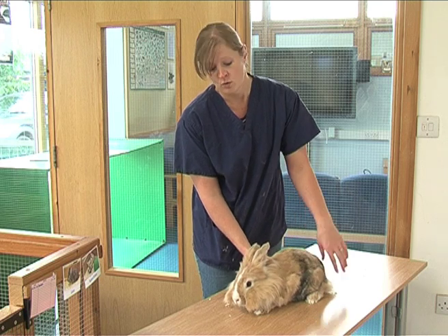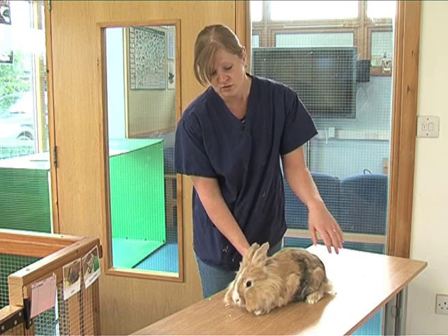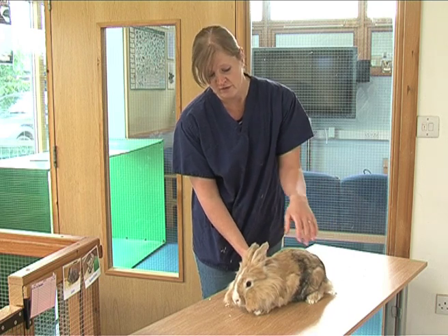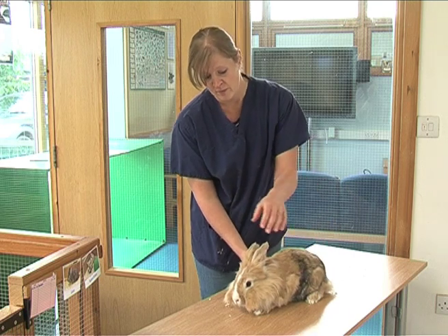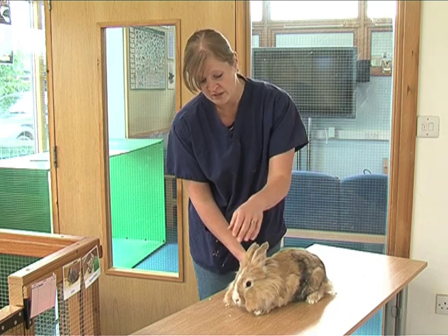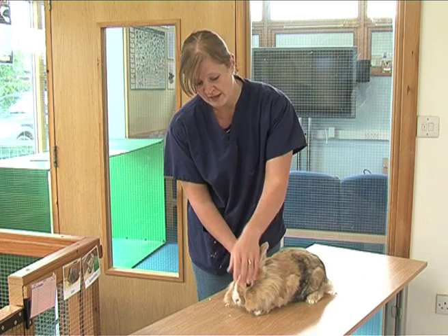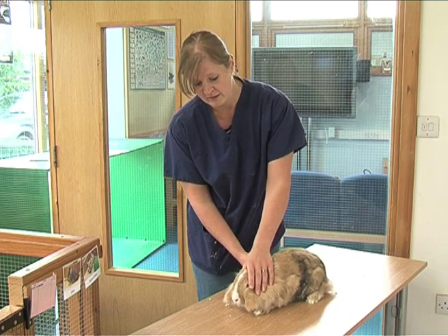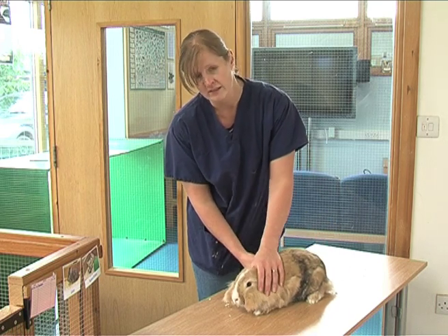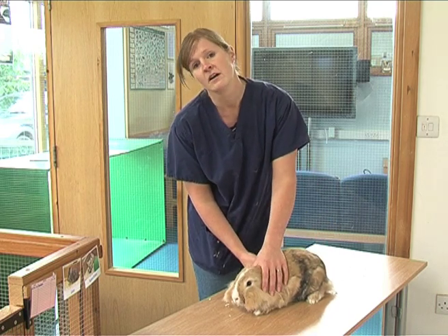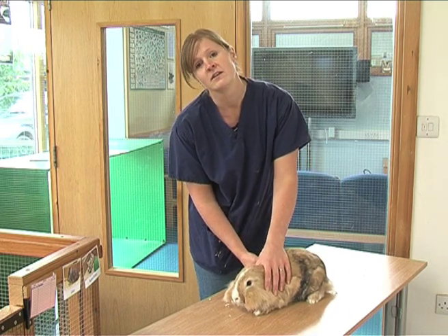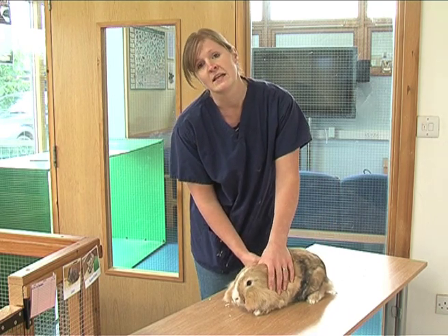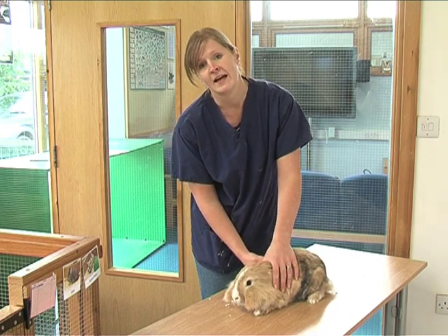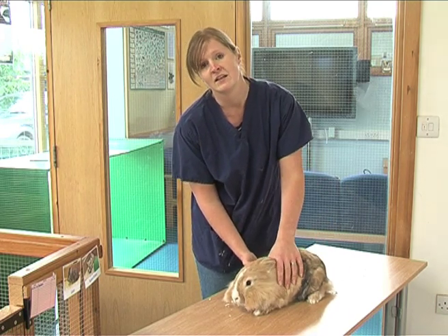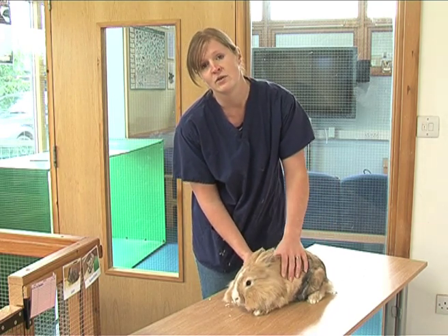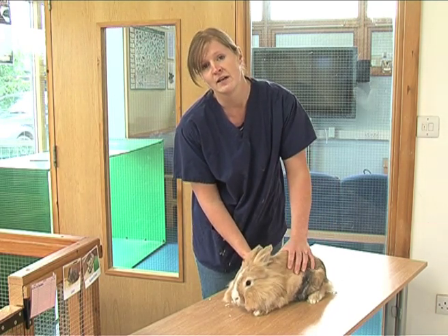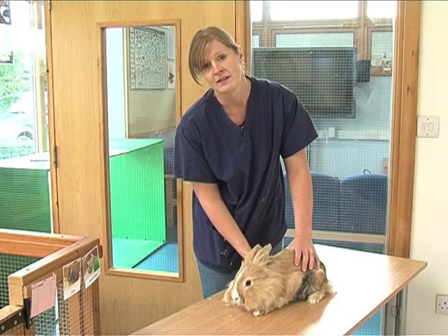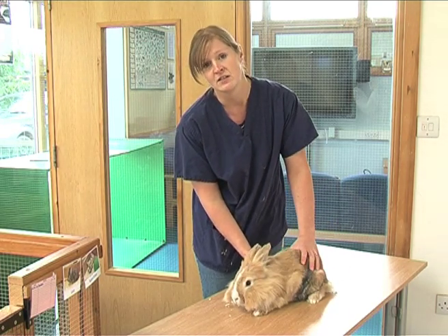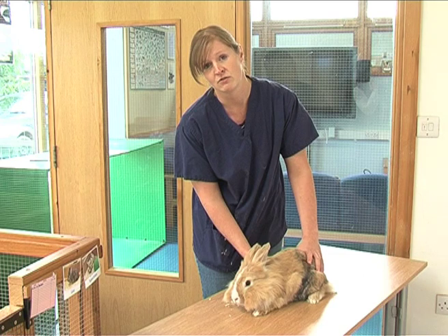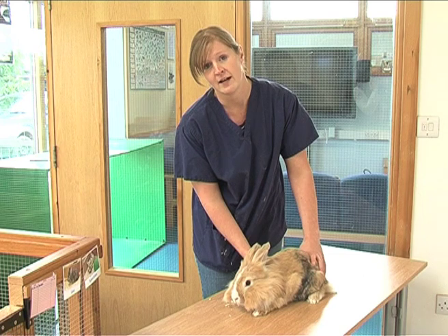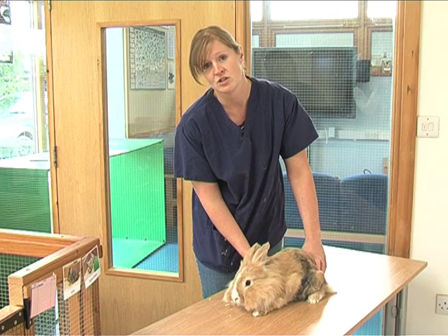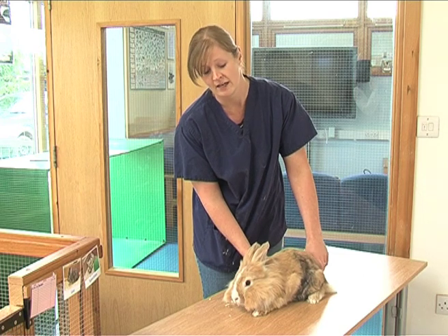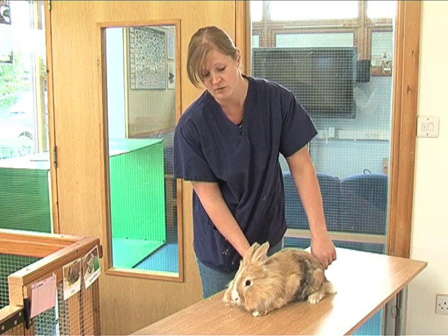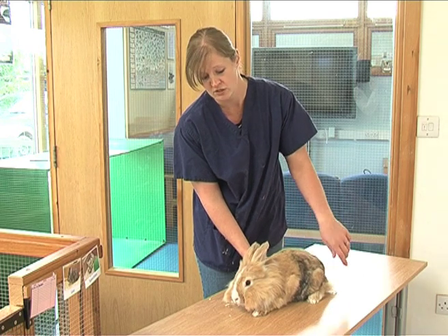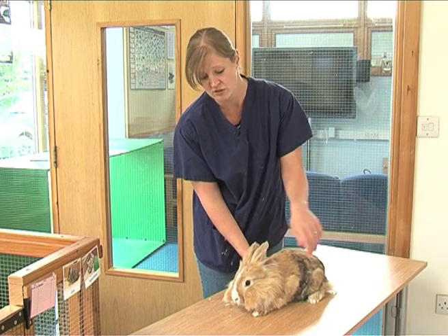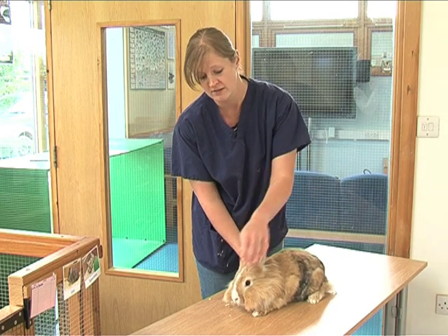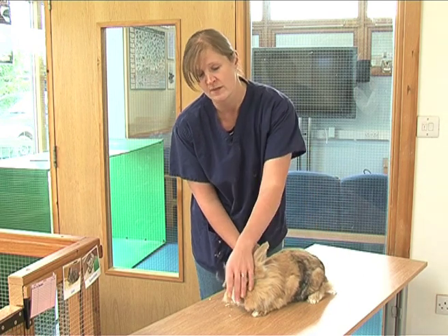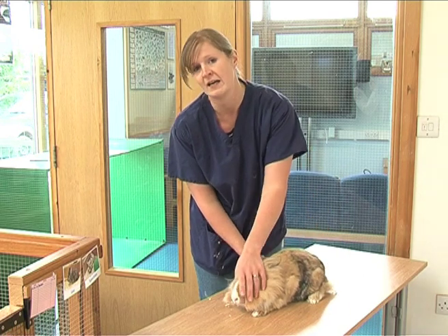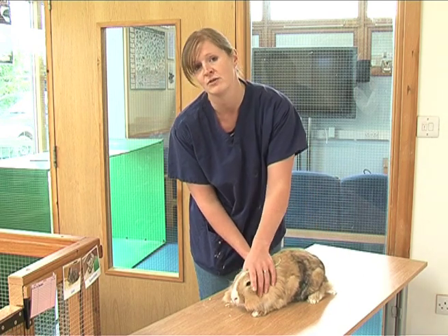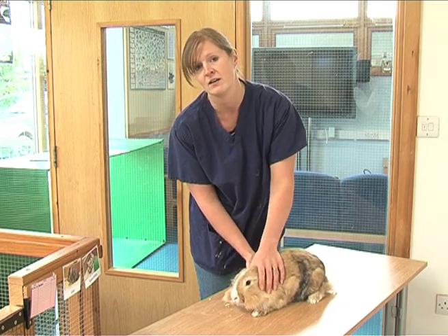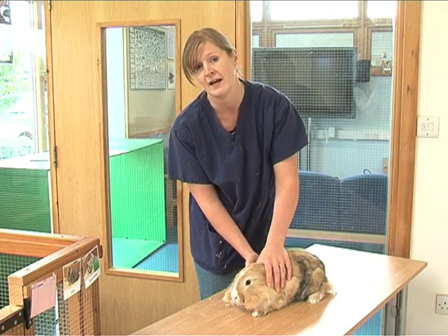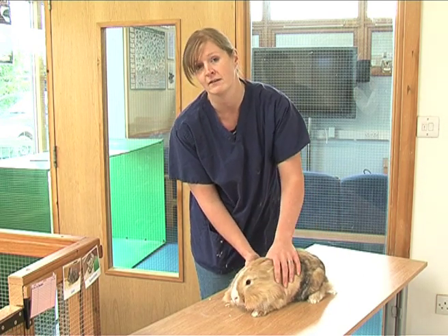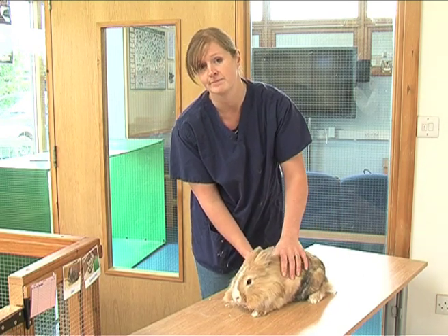Also remember when you handle these guys they can give you quite a nasty scratch, so you do need to be careful how you handle them.